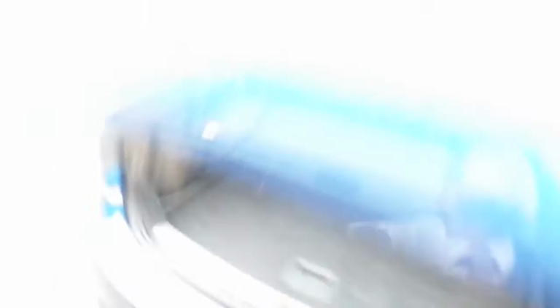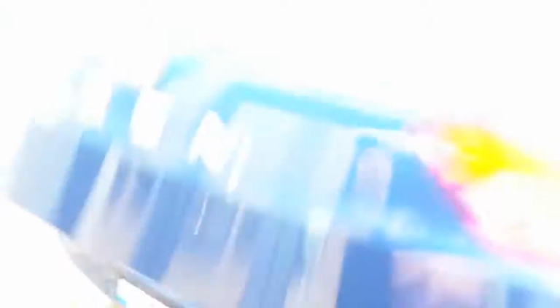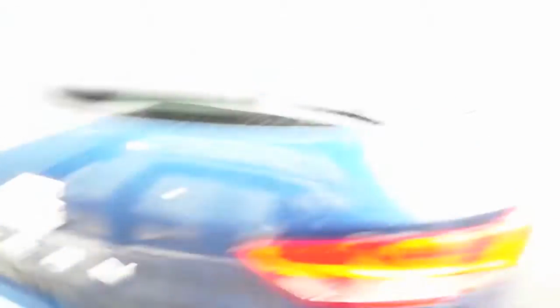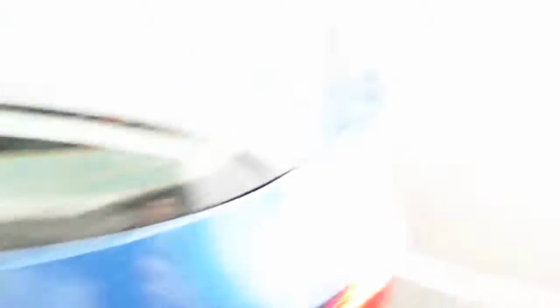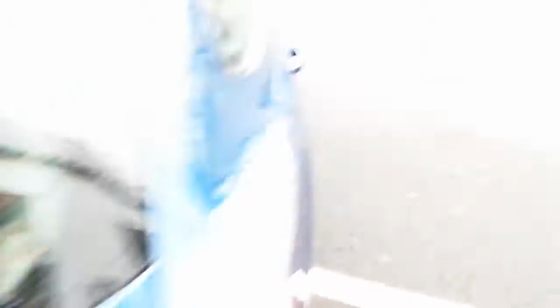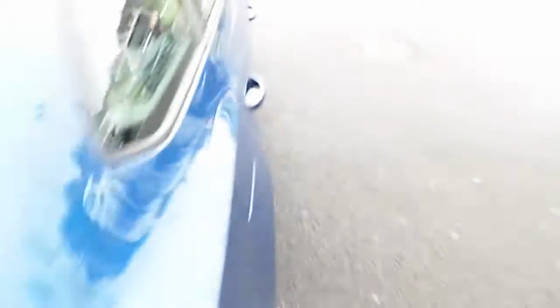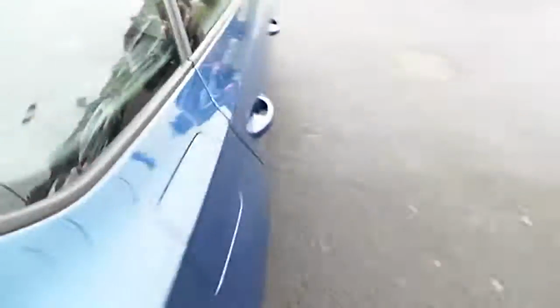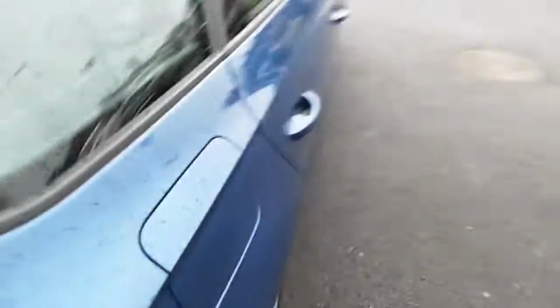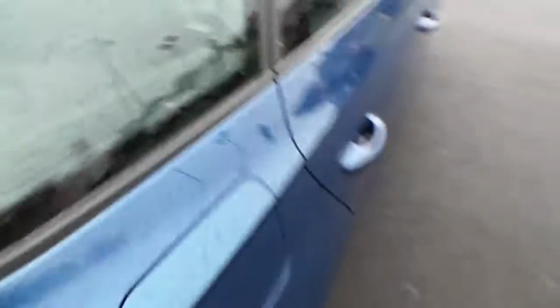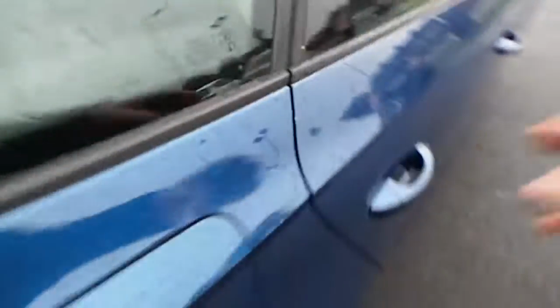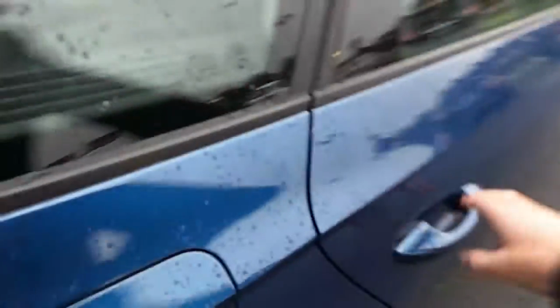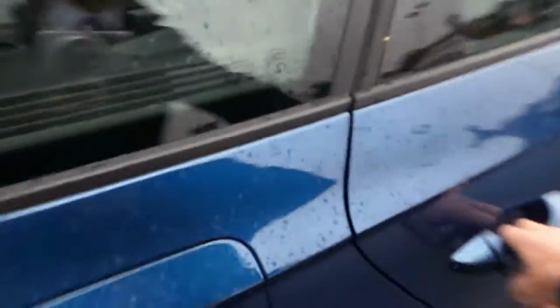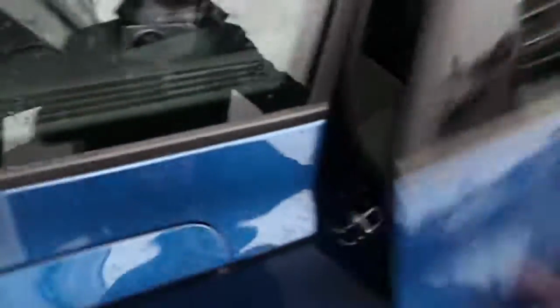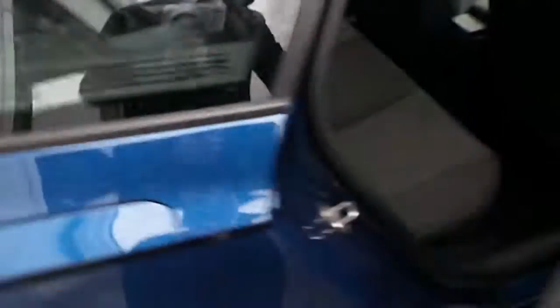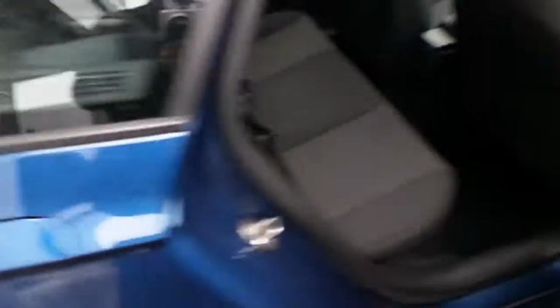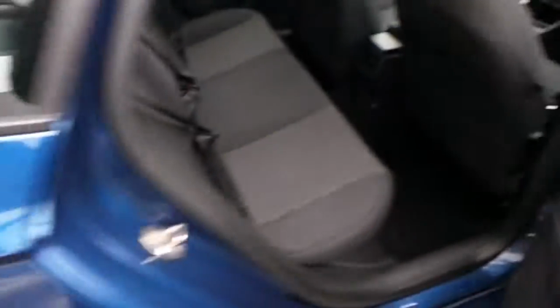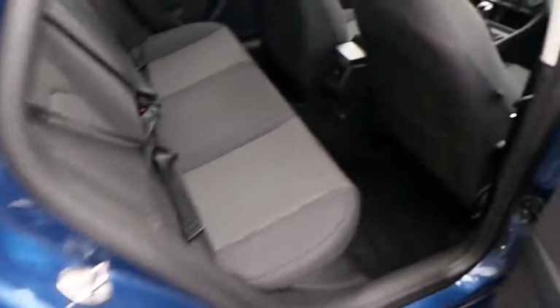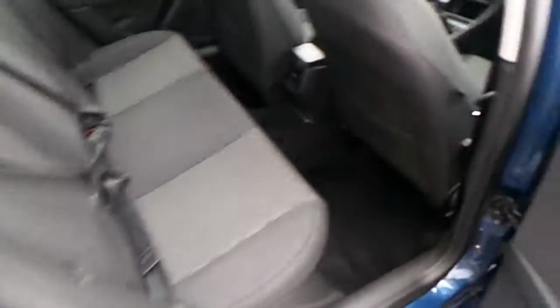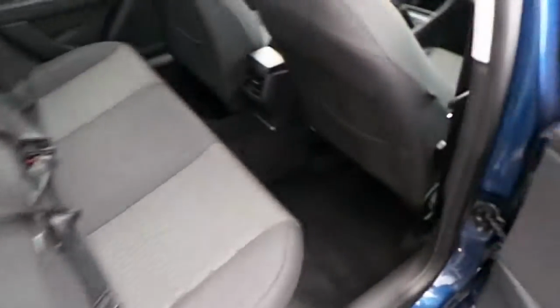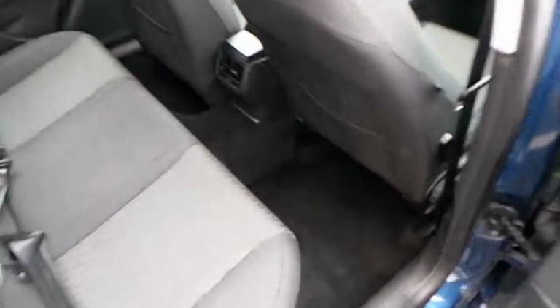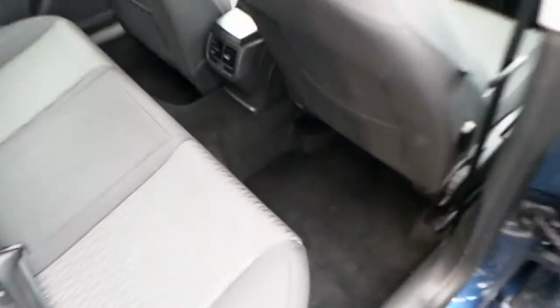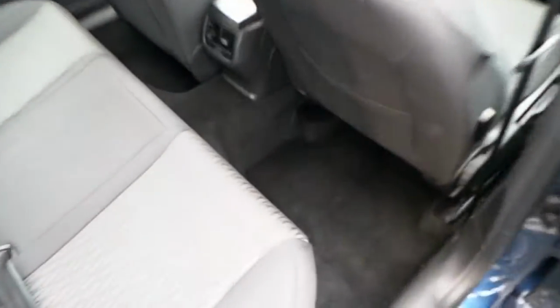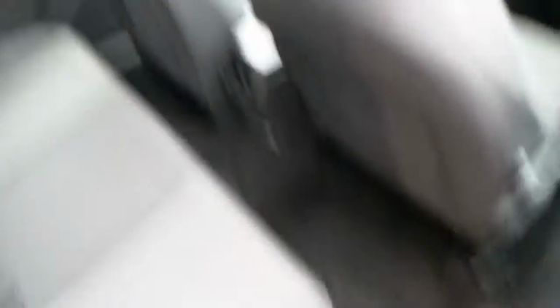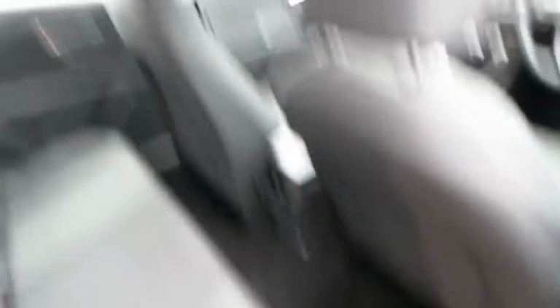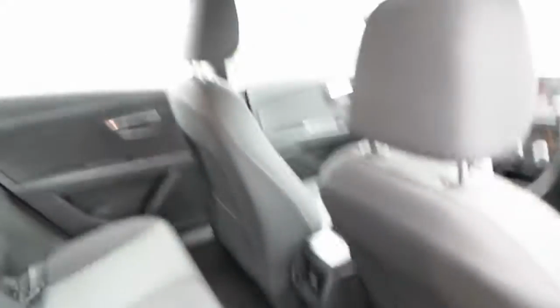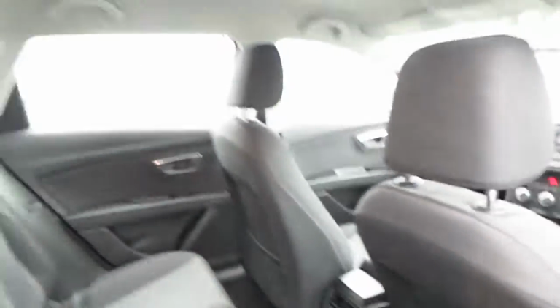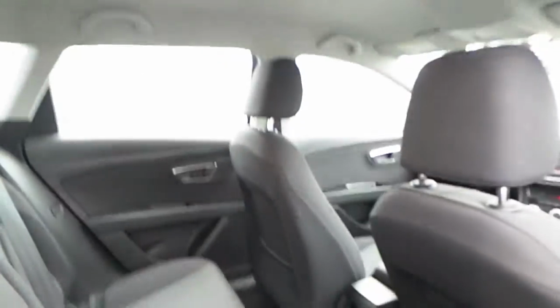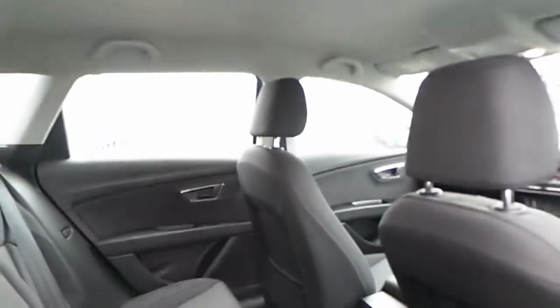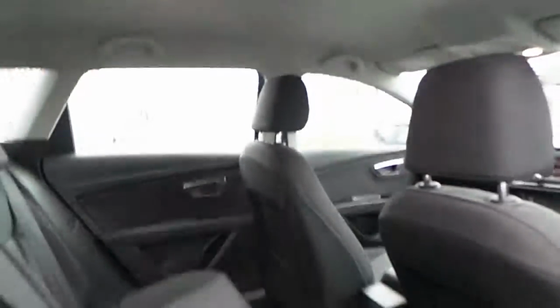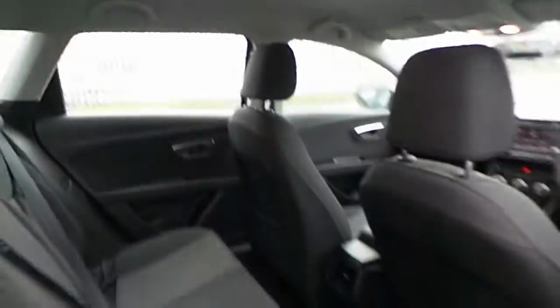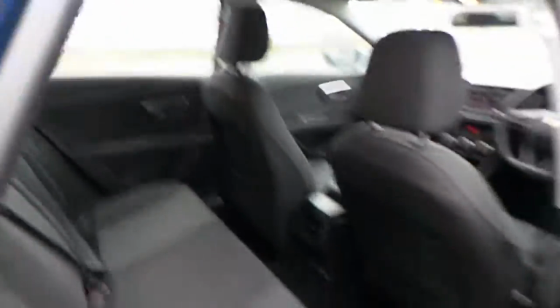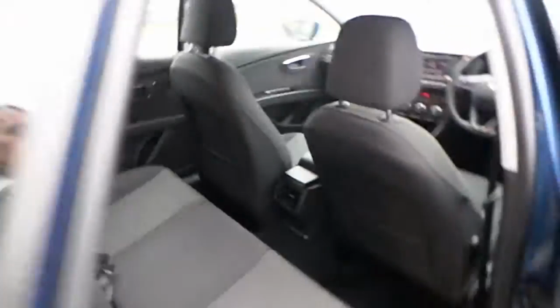In the rear of the car, this car is equipped with cloth upholstery, black carpets, and a lunar silver headlining.